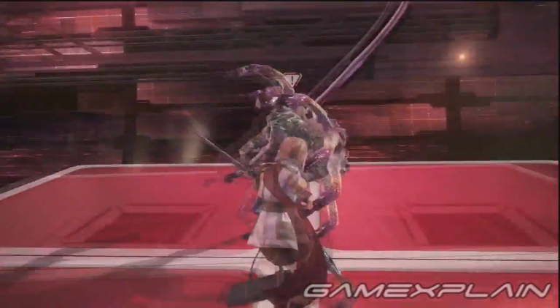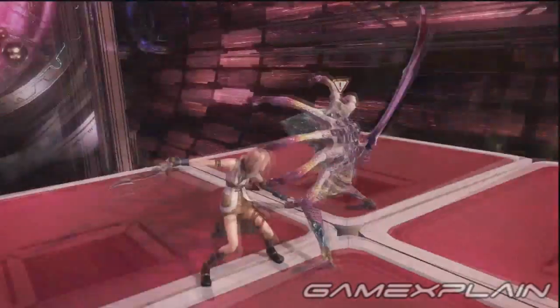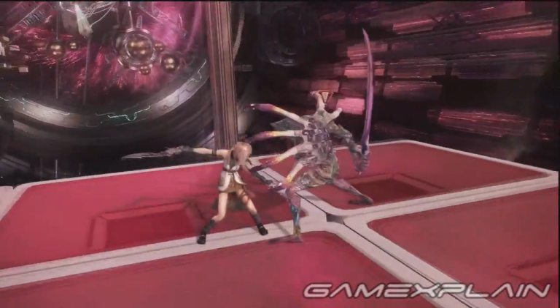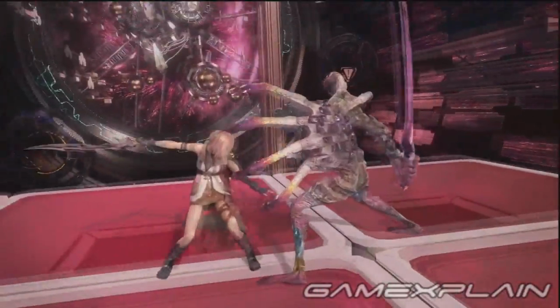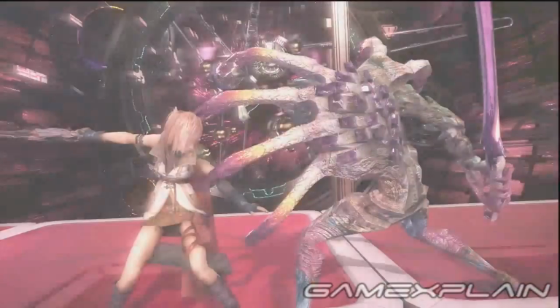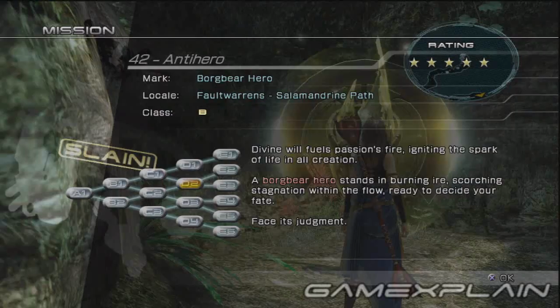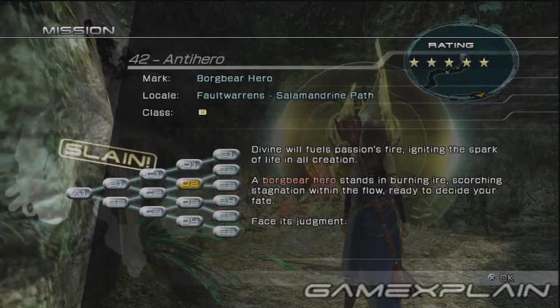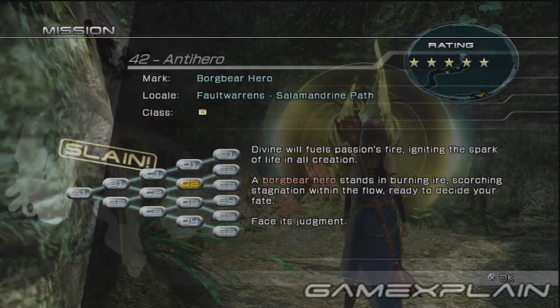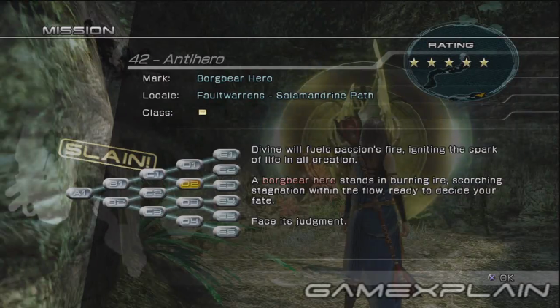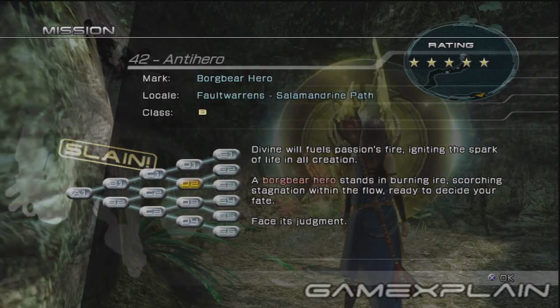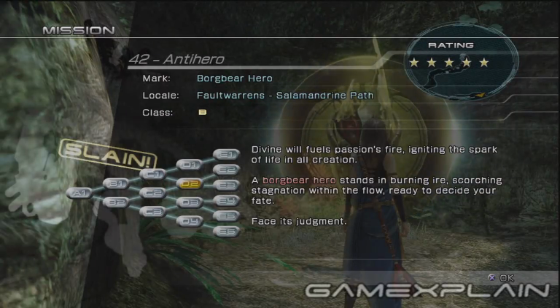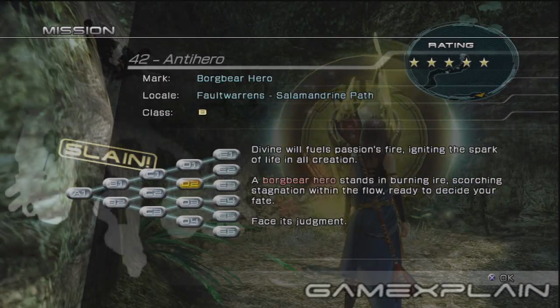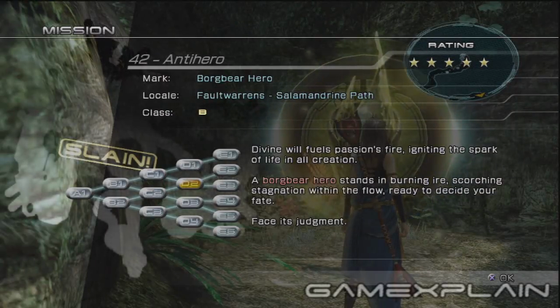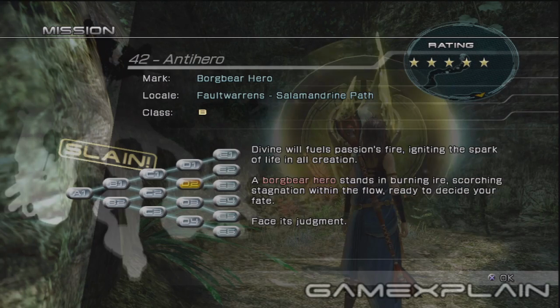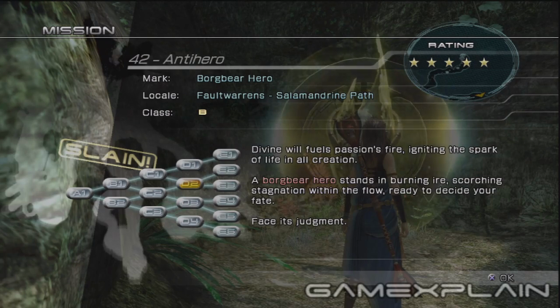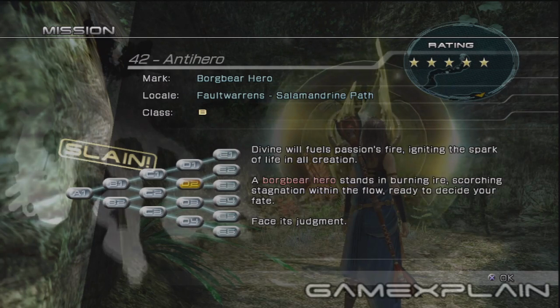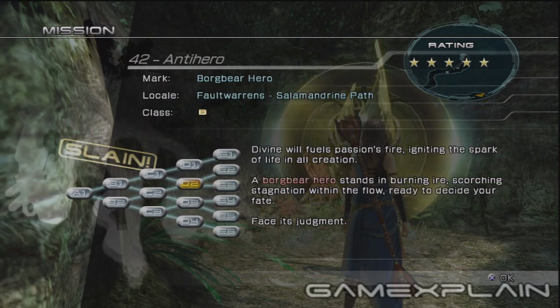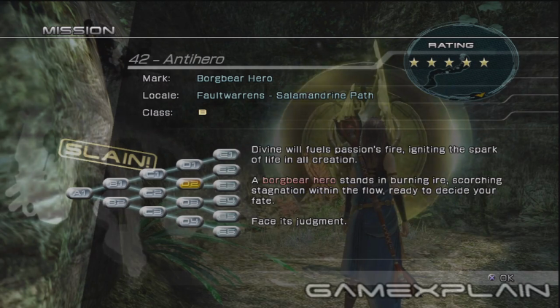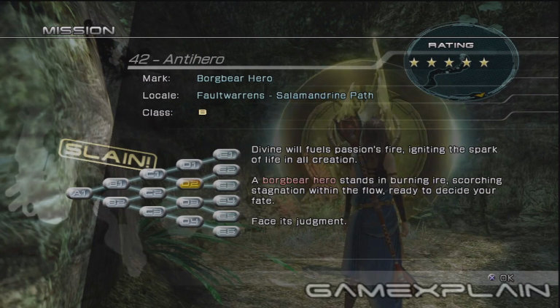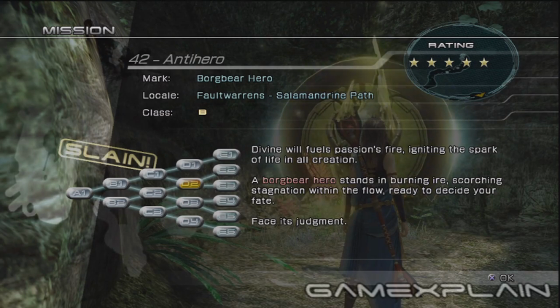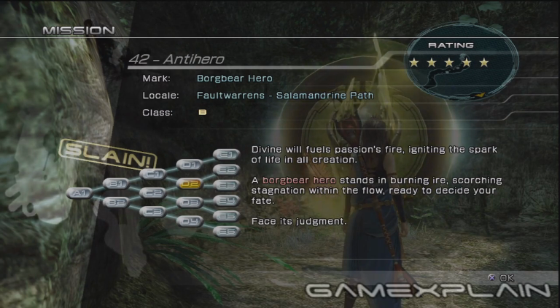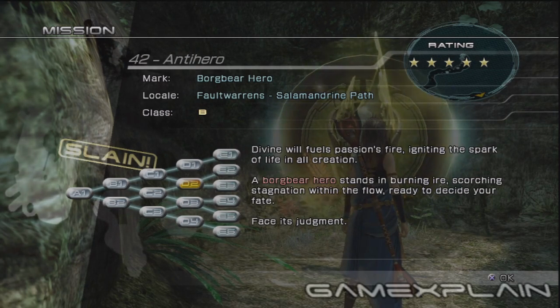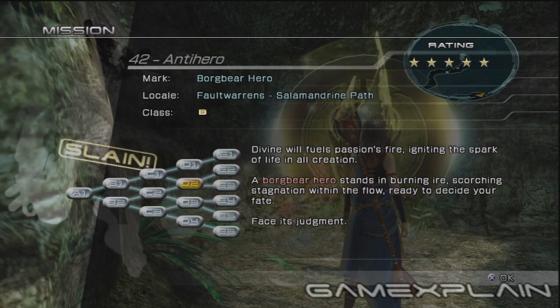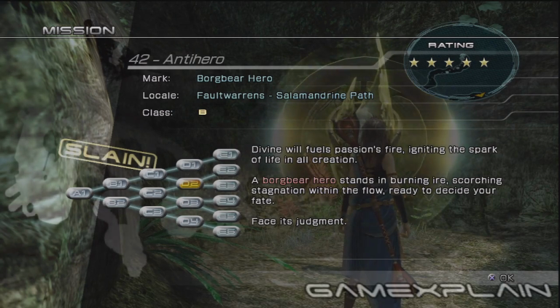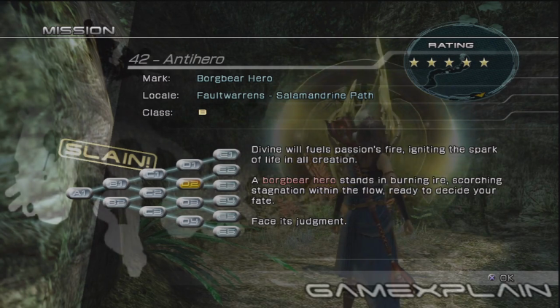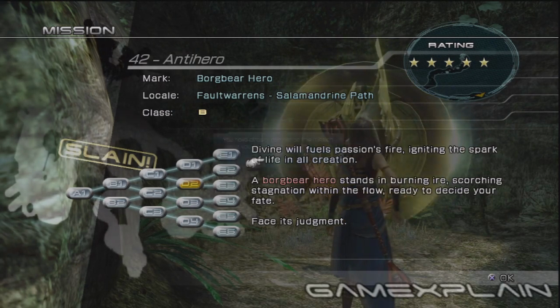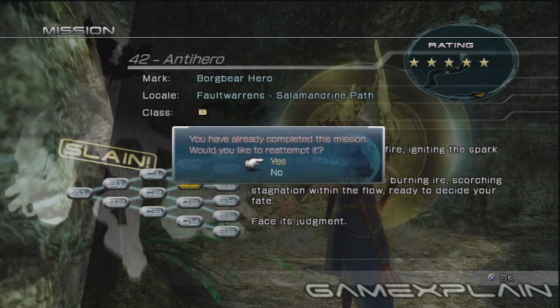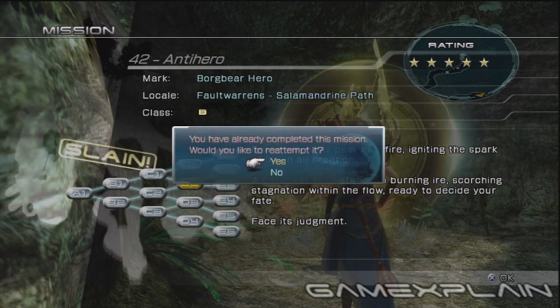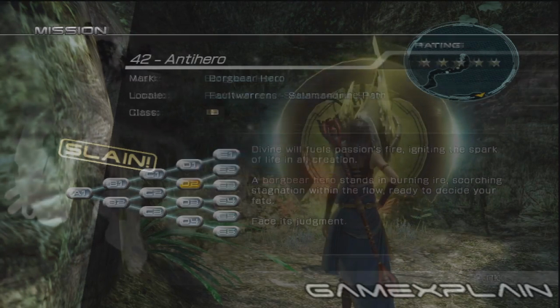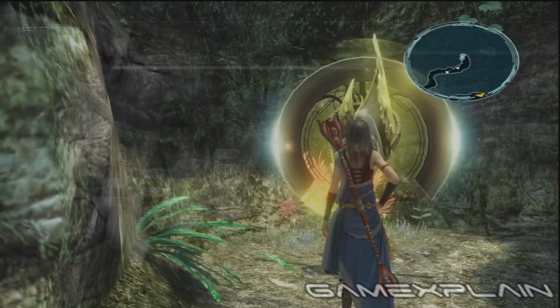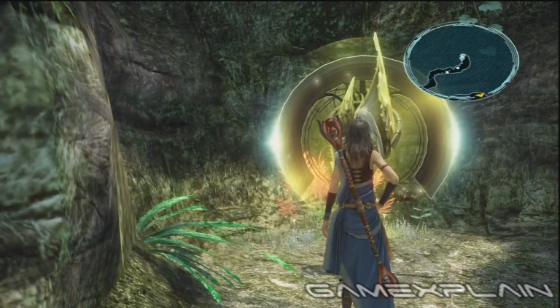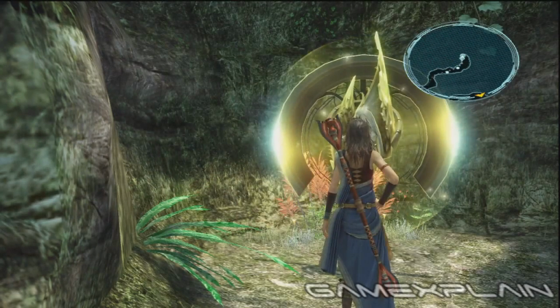If you don't still have access to the Tesseracts but you're in a hurry, go to the Titan's Throne. Go through A1, B1, C1, then D2, fighting everything you can.